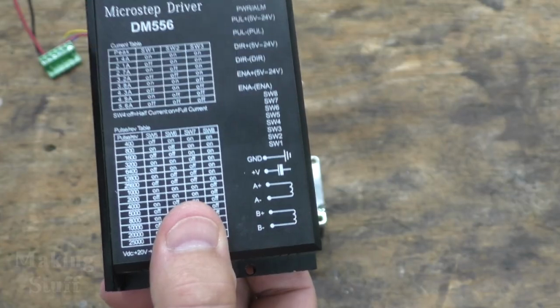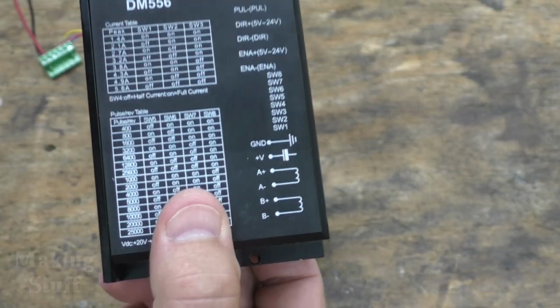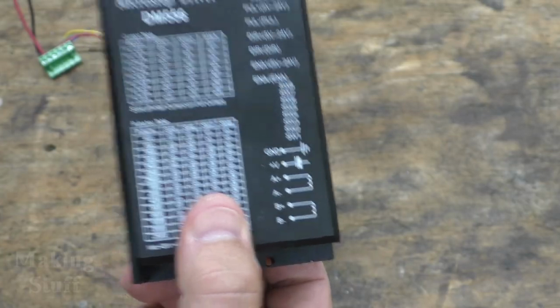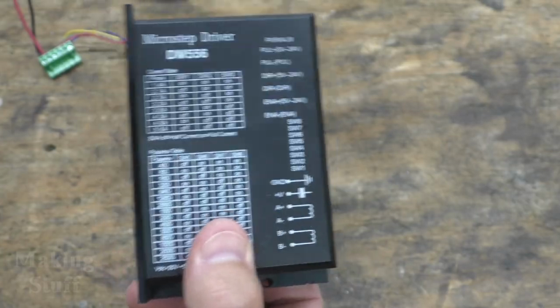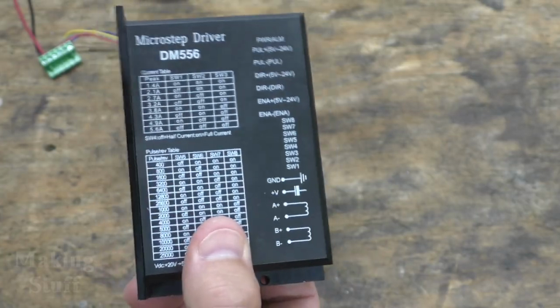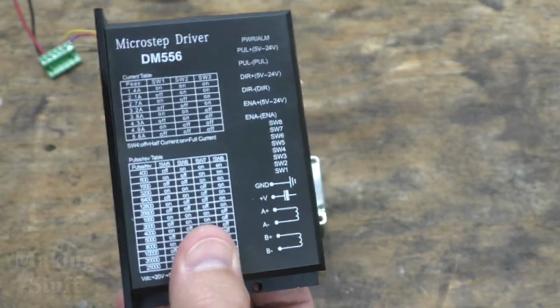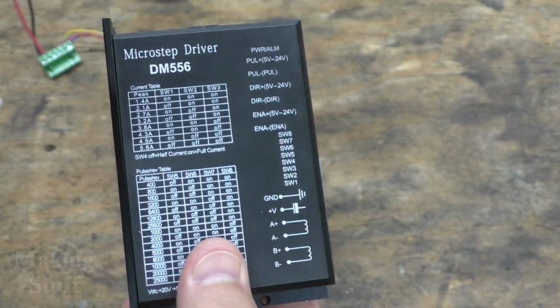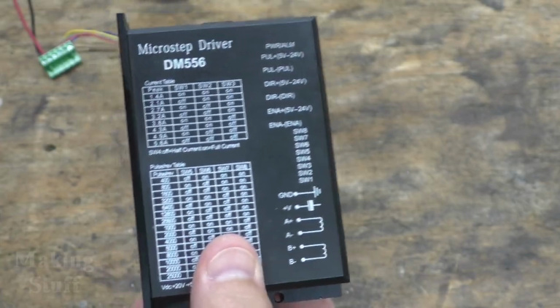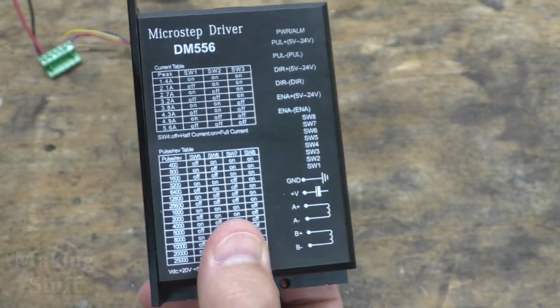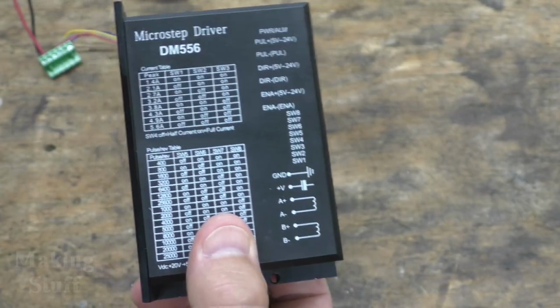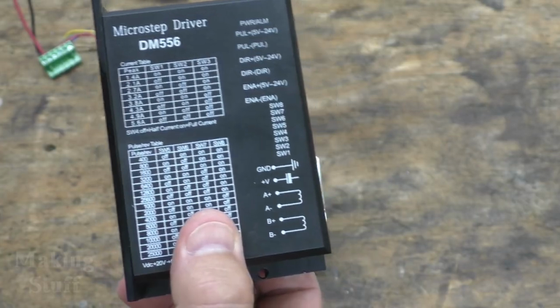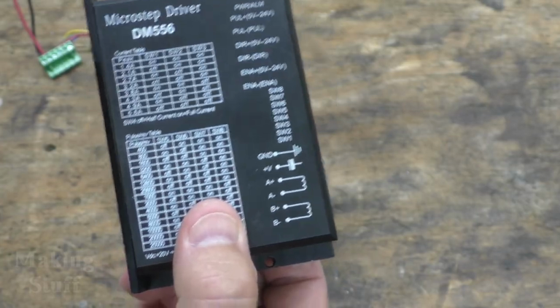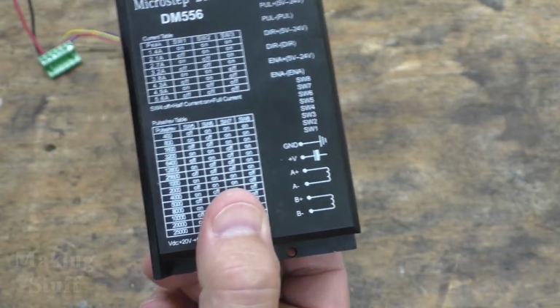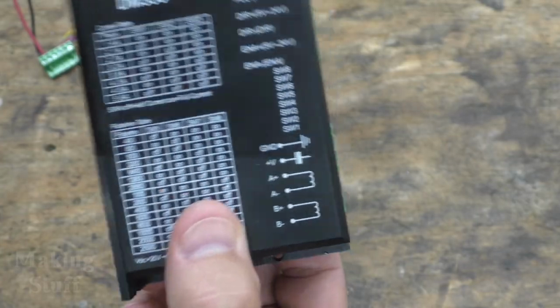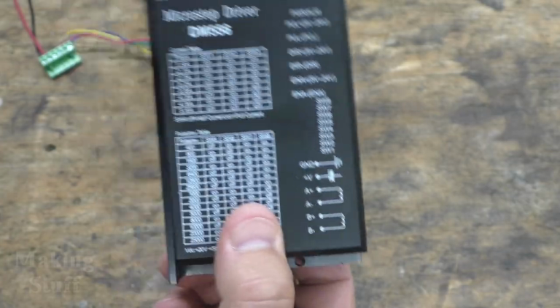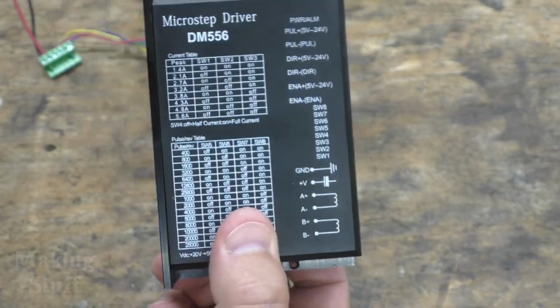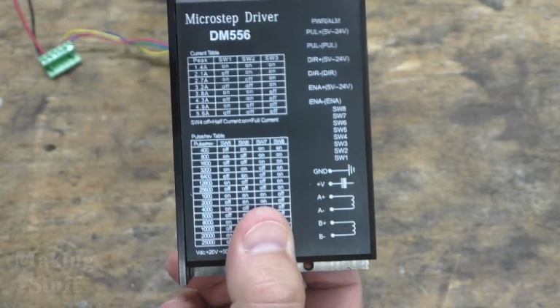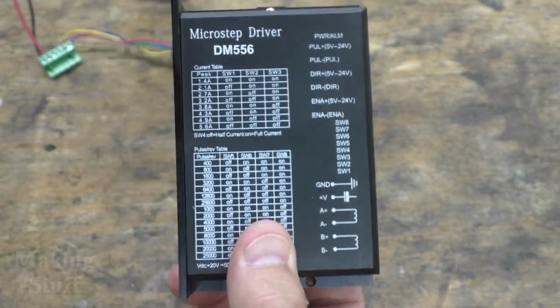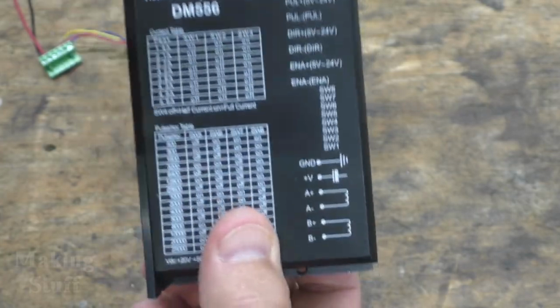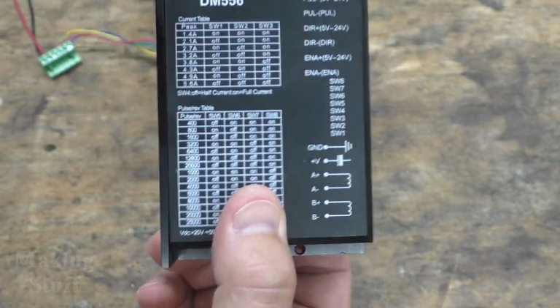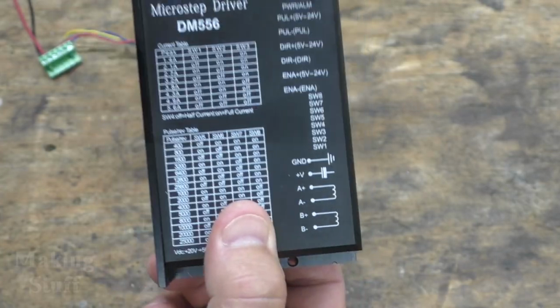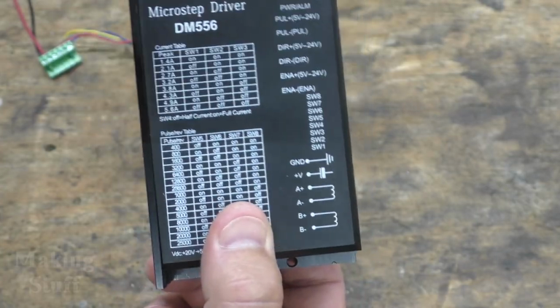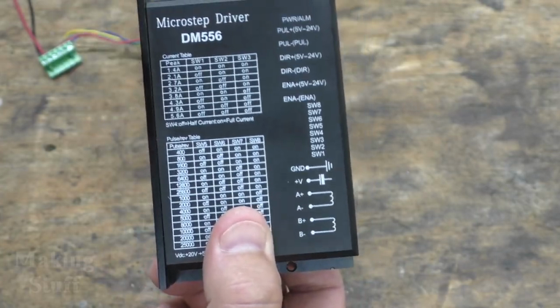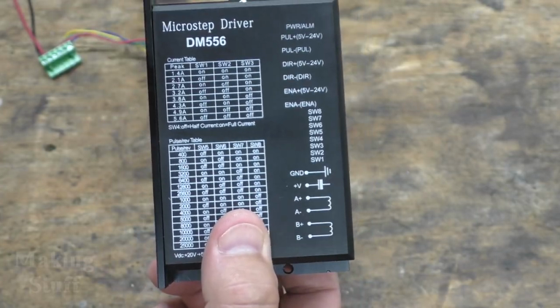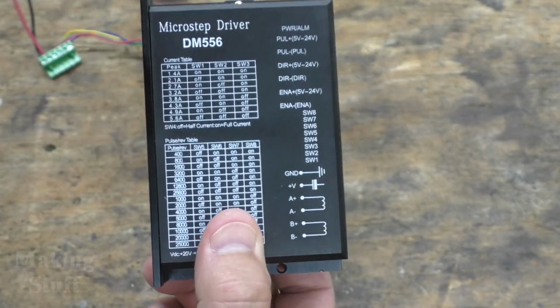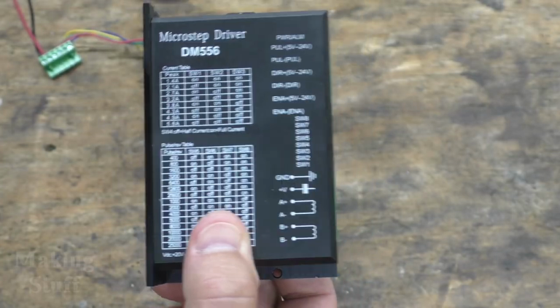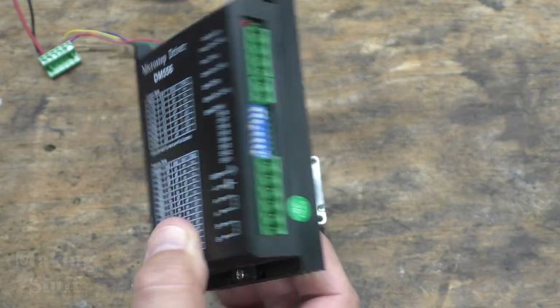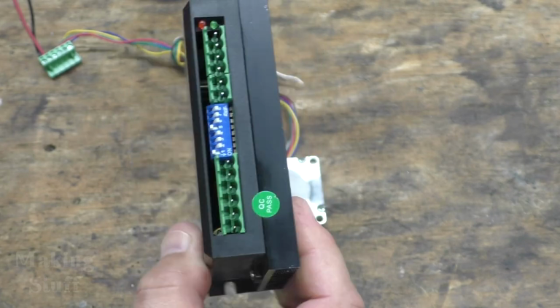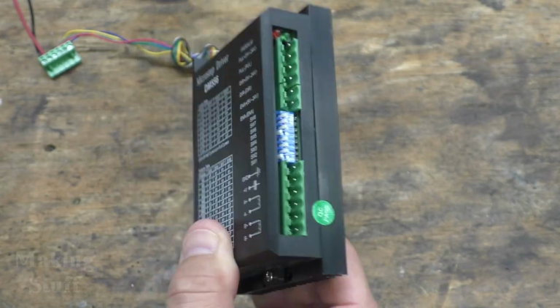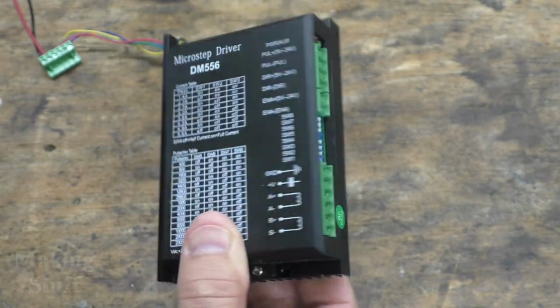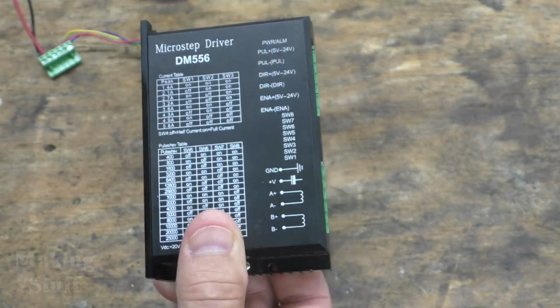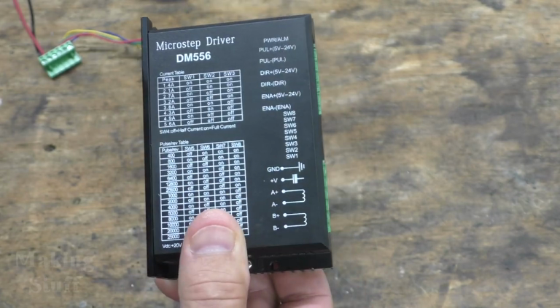So that's the basic rundown of the driver. Let's hook a motor up to it and make it spin.